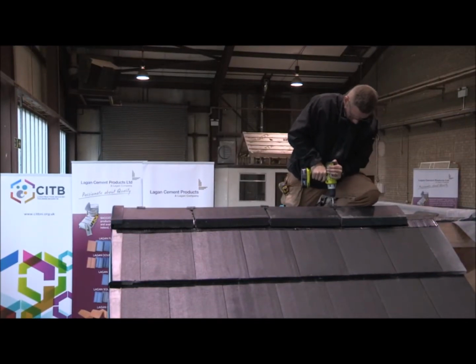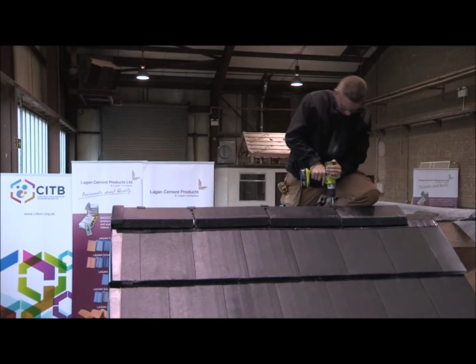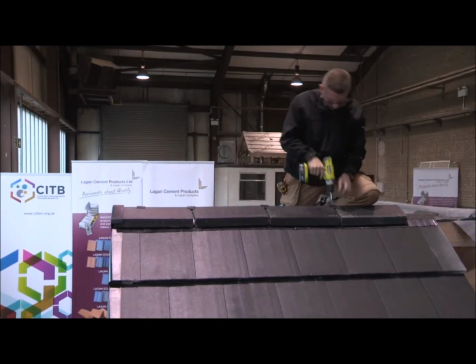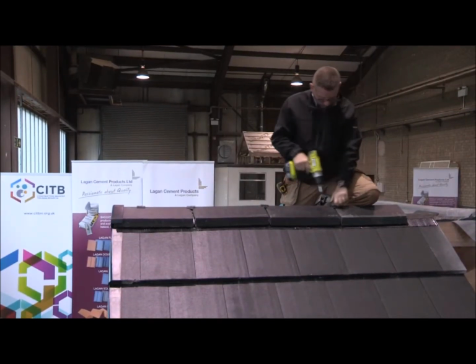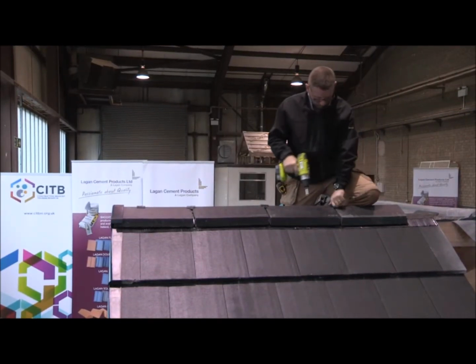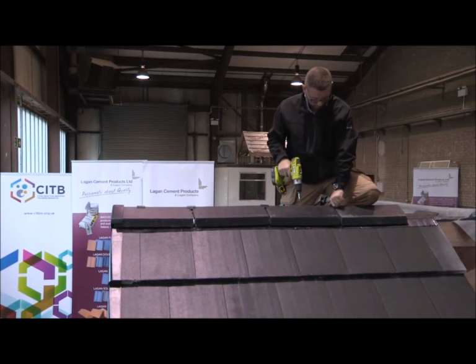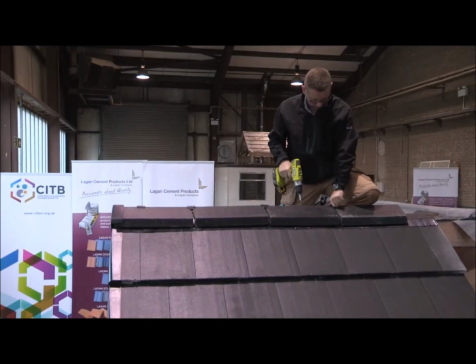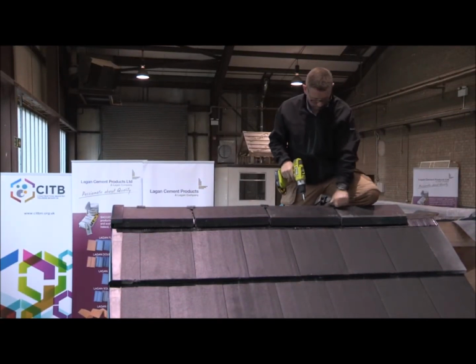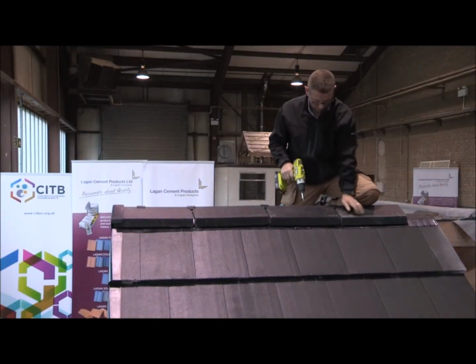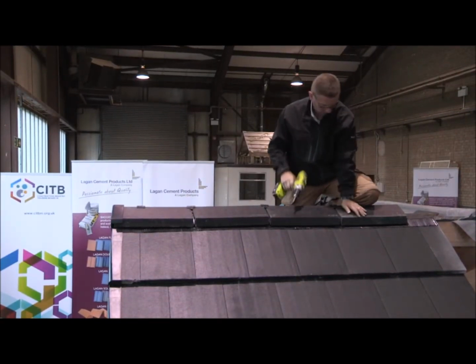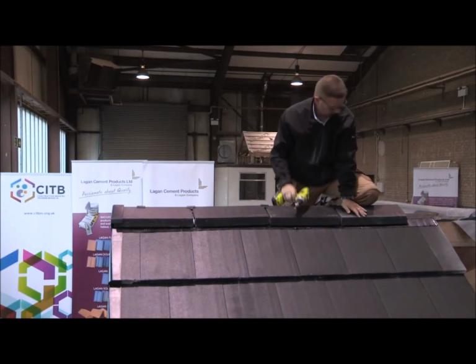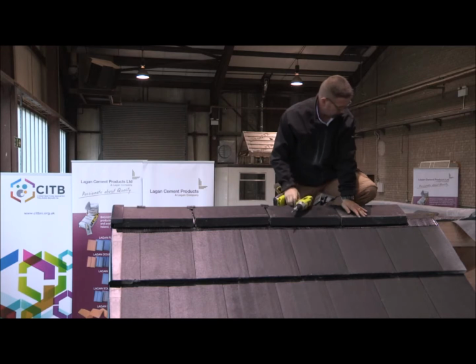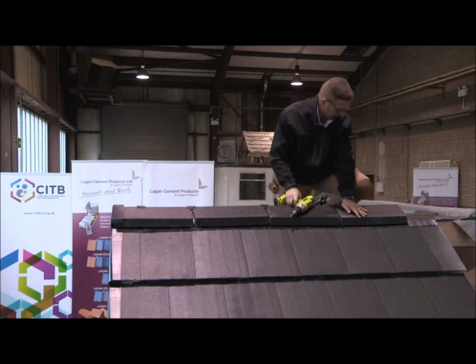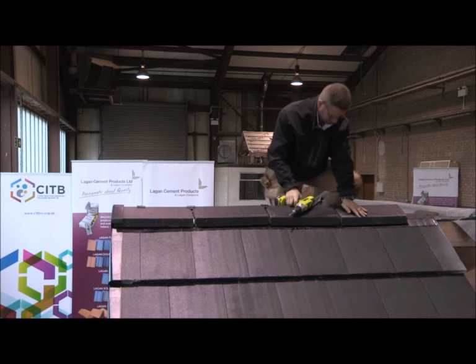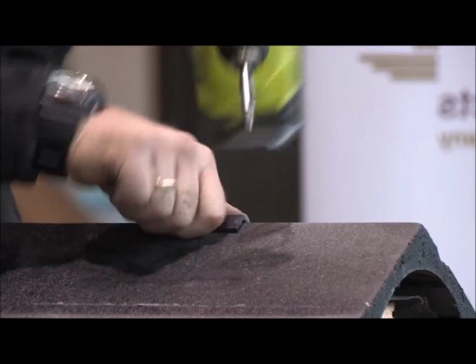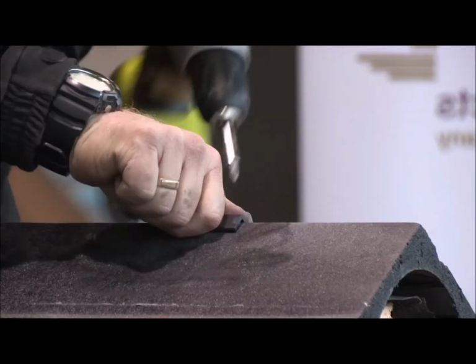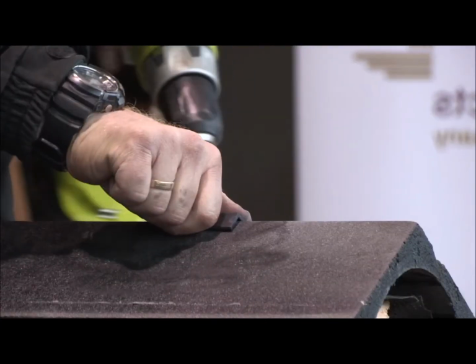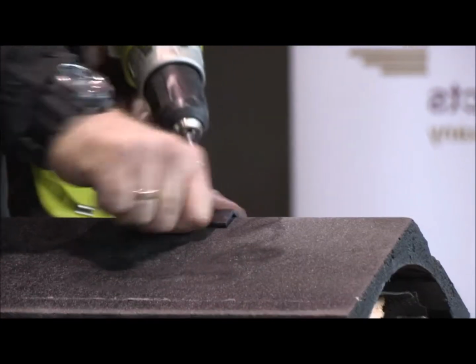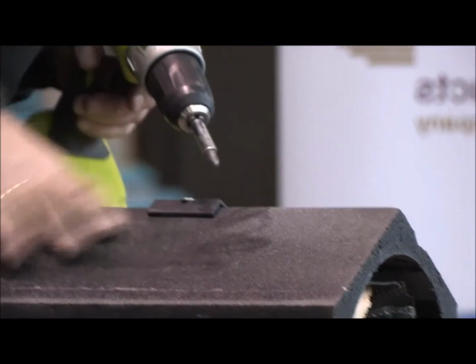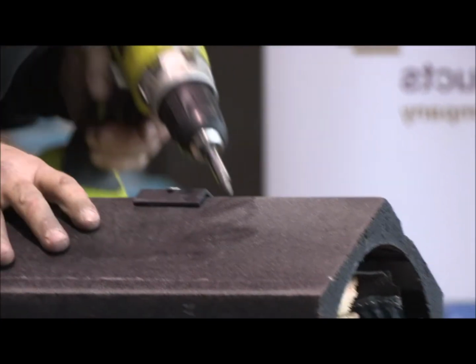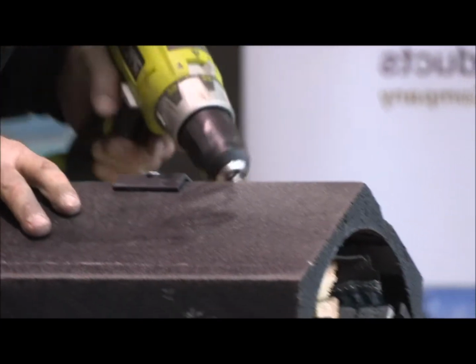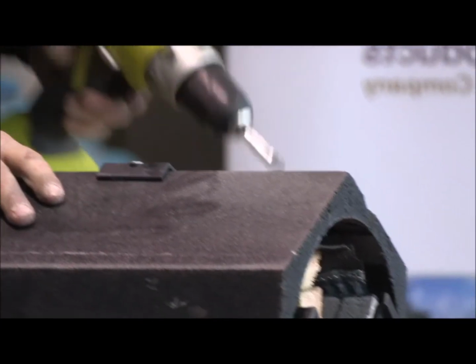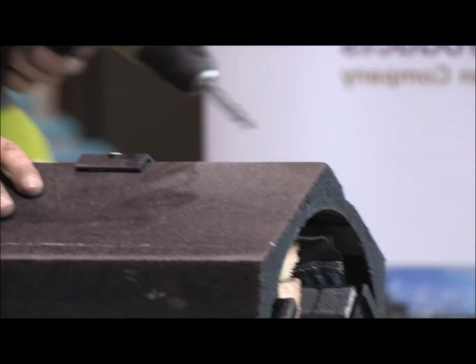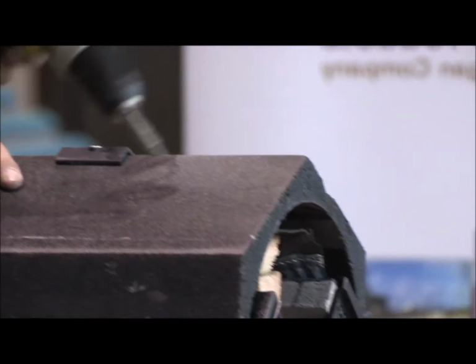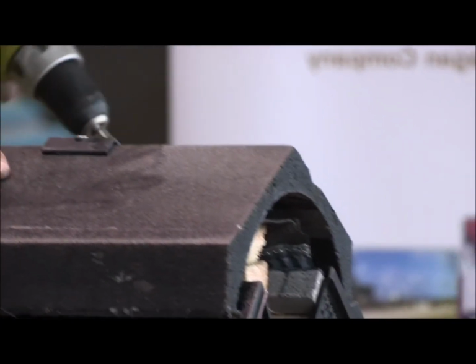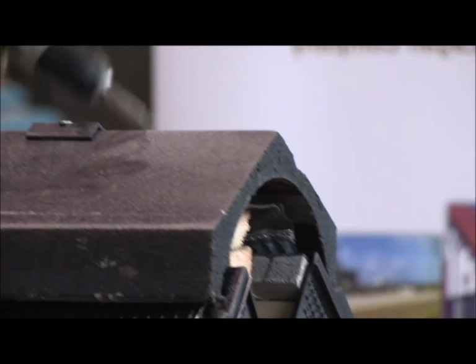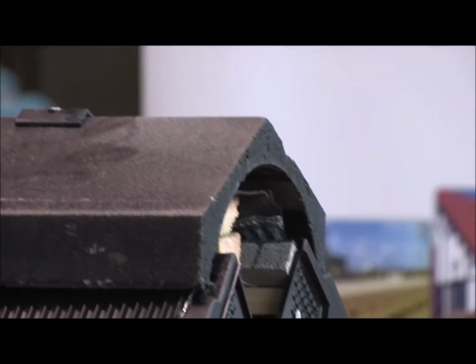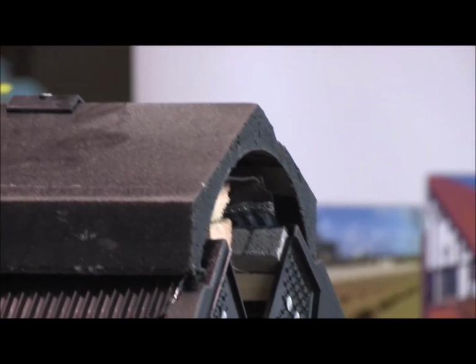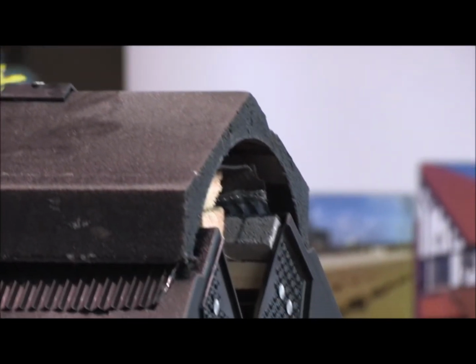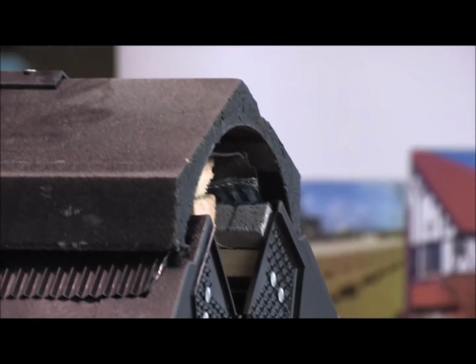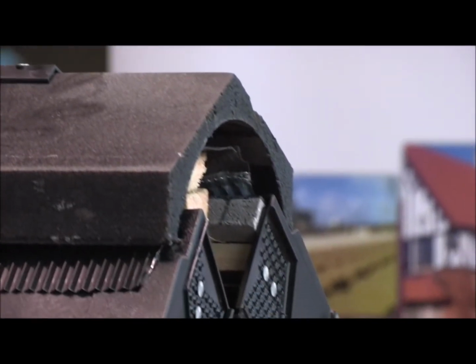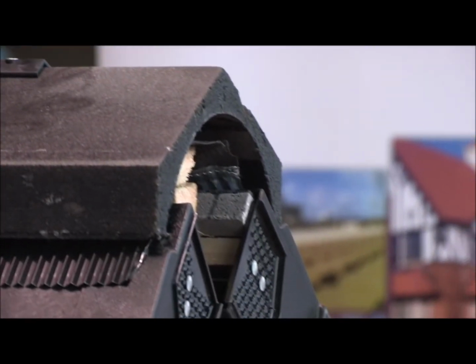Finally, at the far end, the last ridge tile and verge gable end are fitted as before.